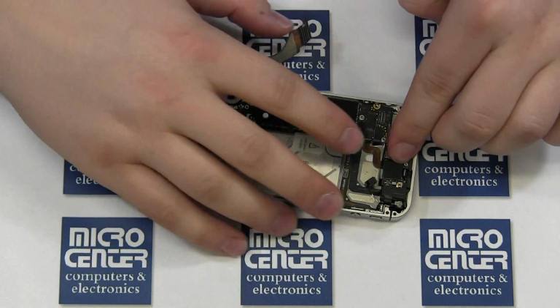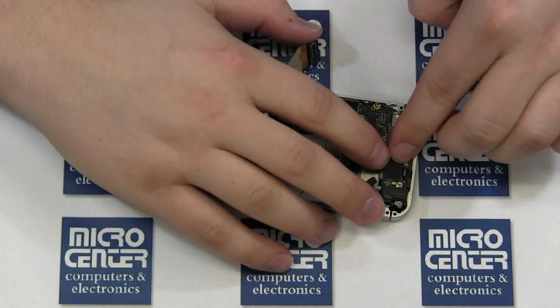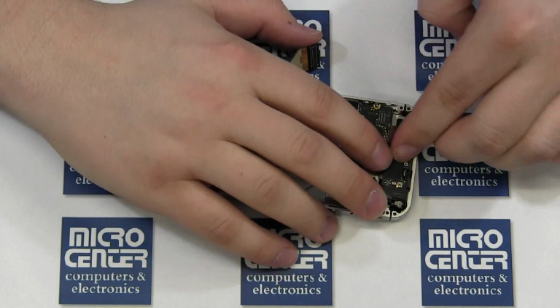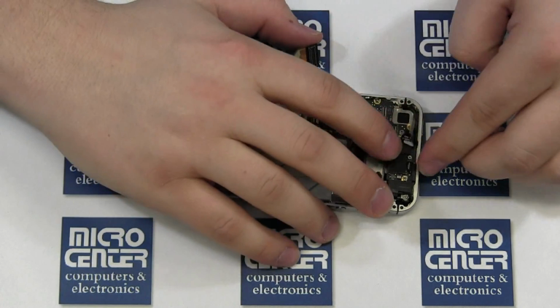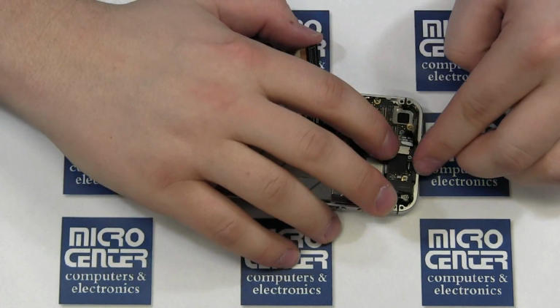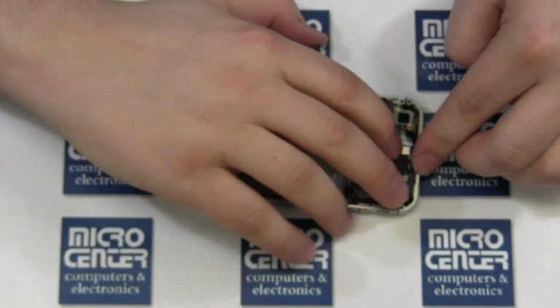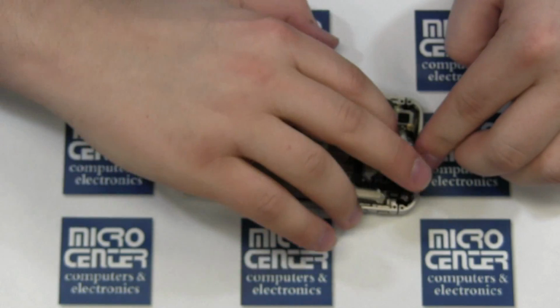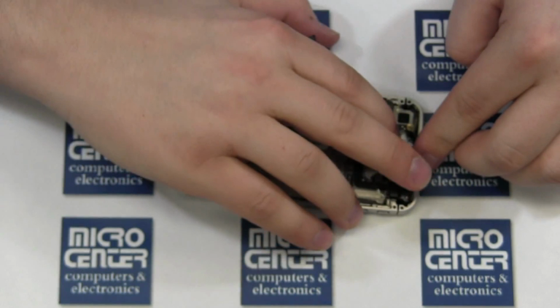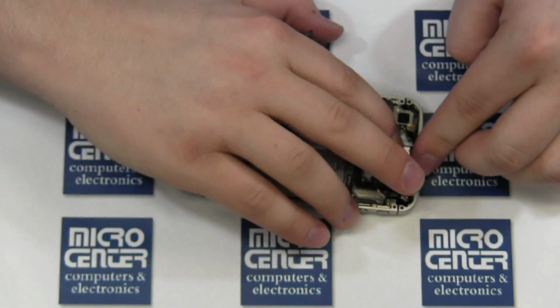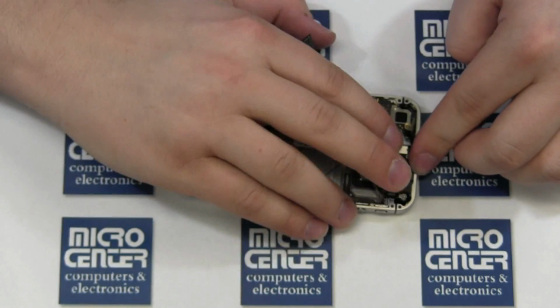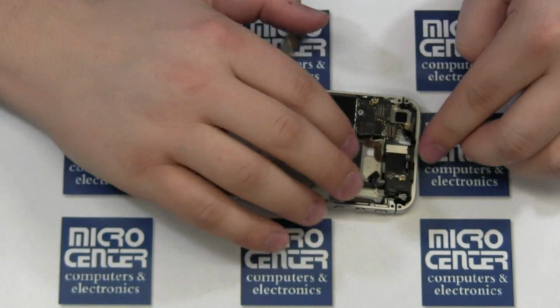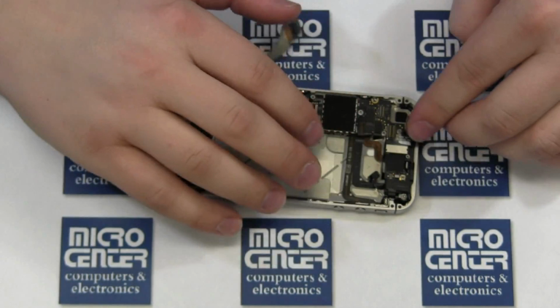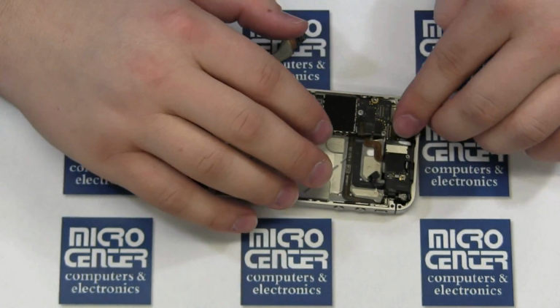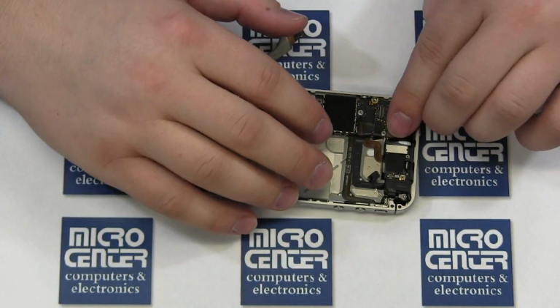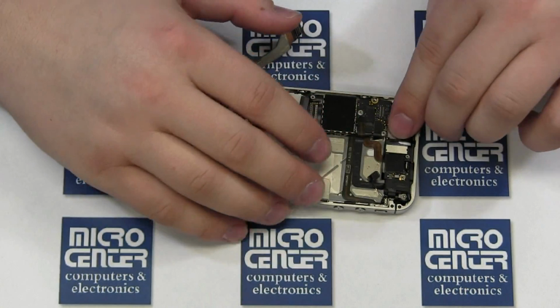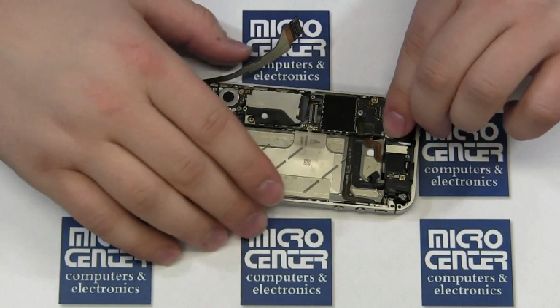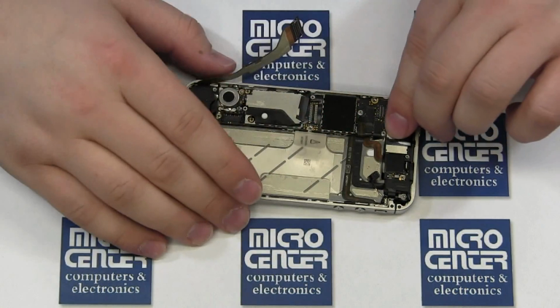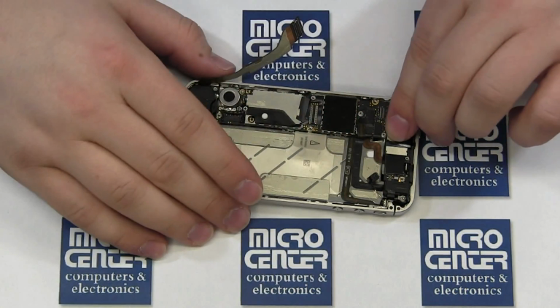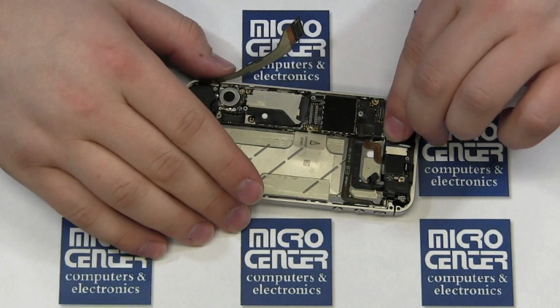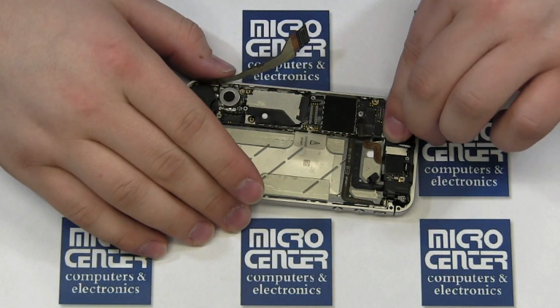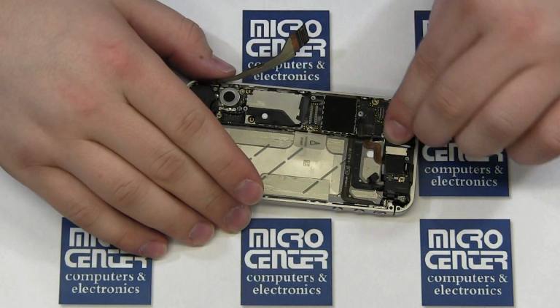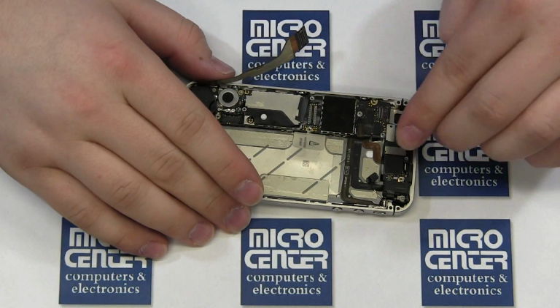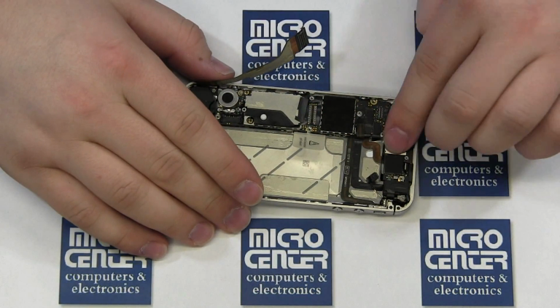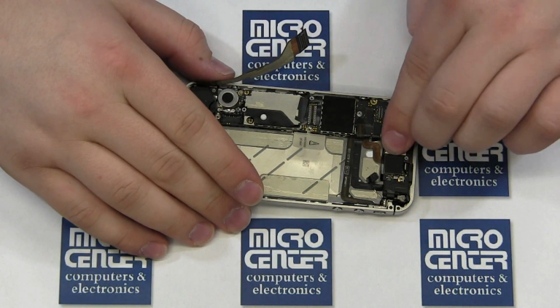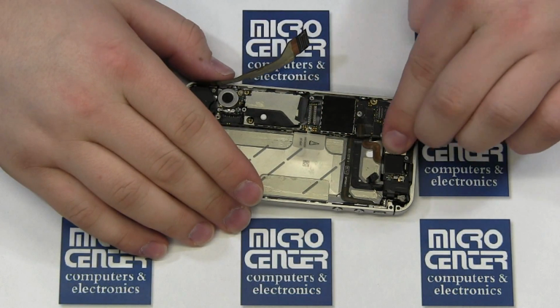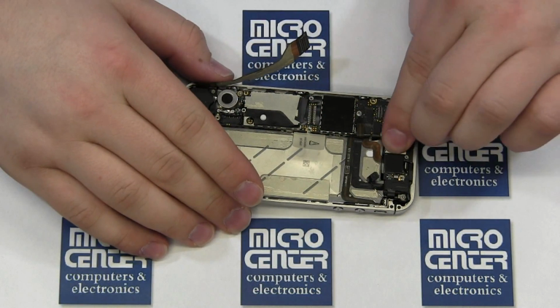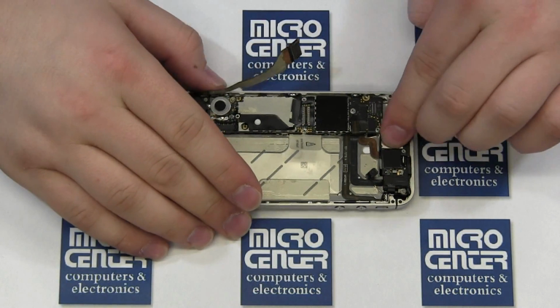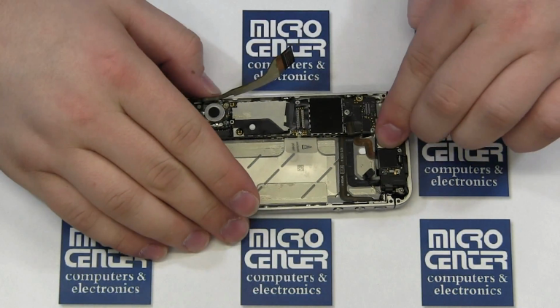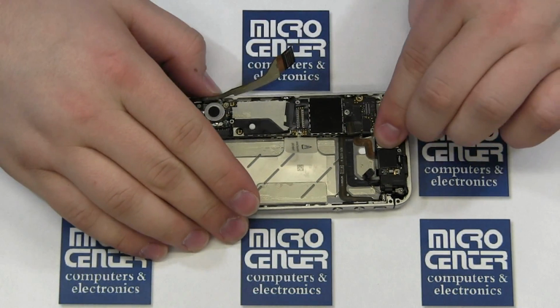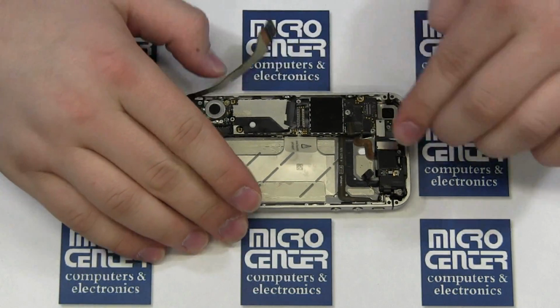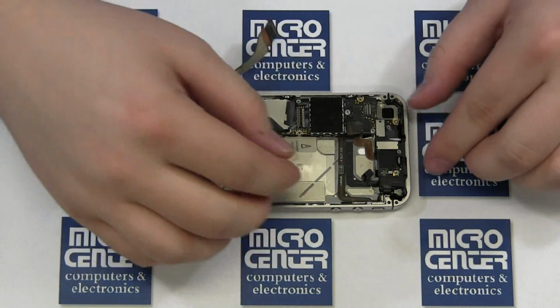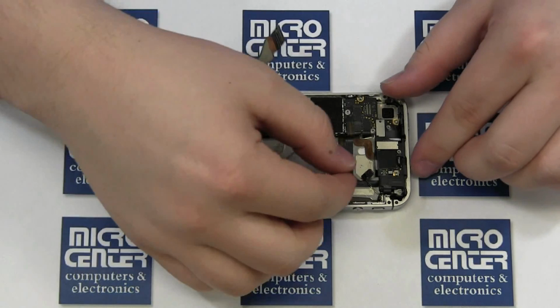Note that there is a small hook which hooks under the mainboard. Replace the five Phillips screws that secure the shield.